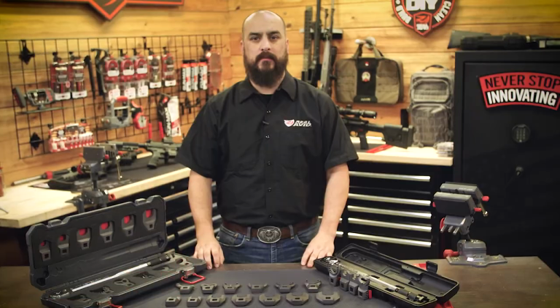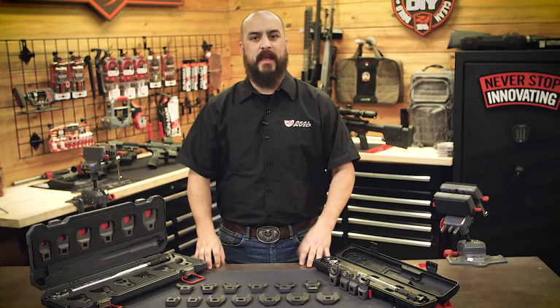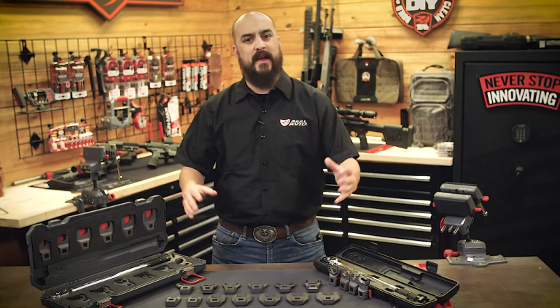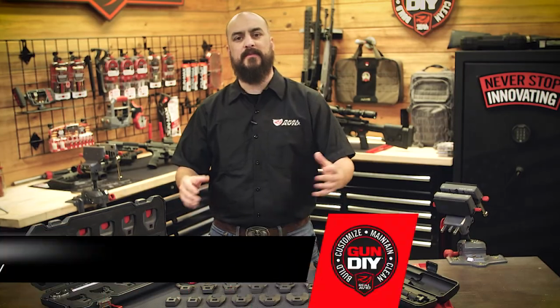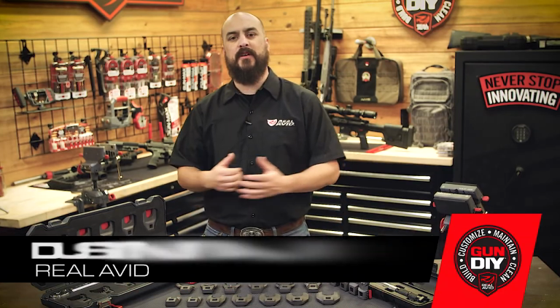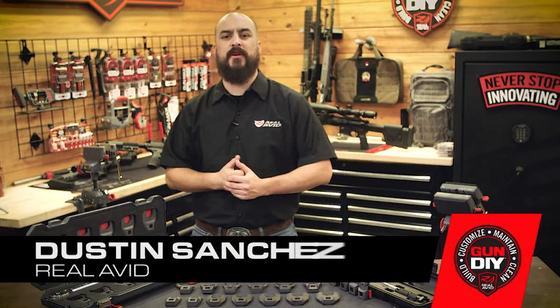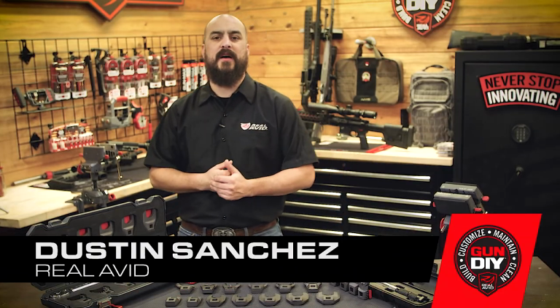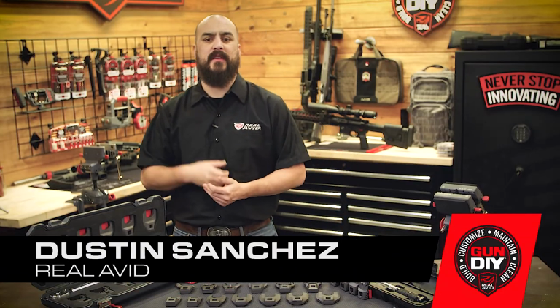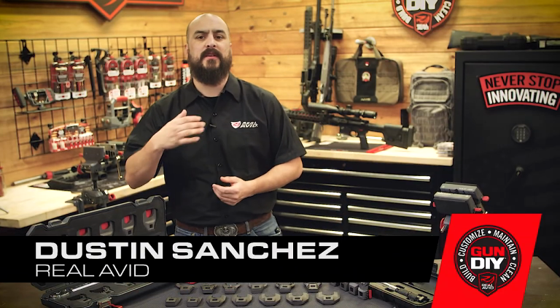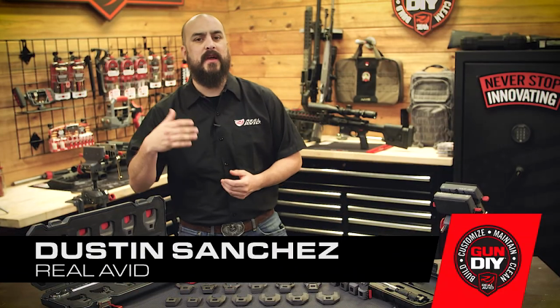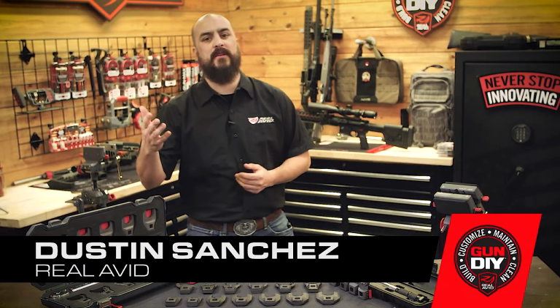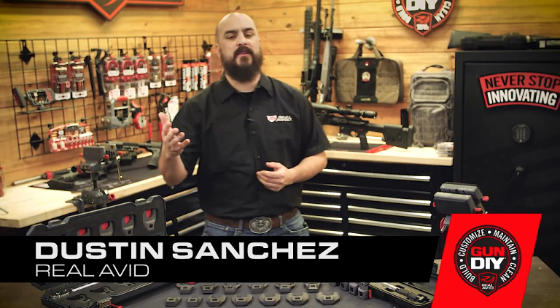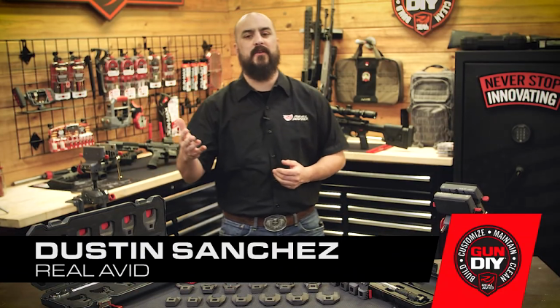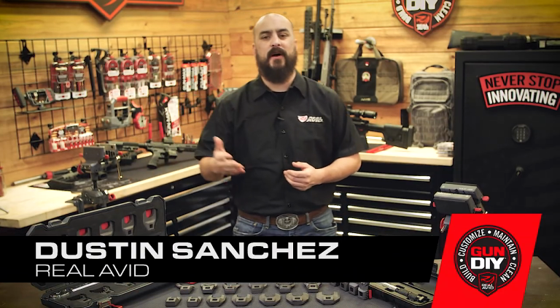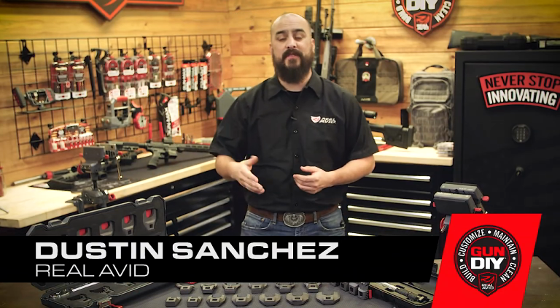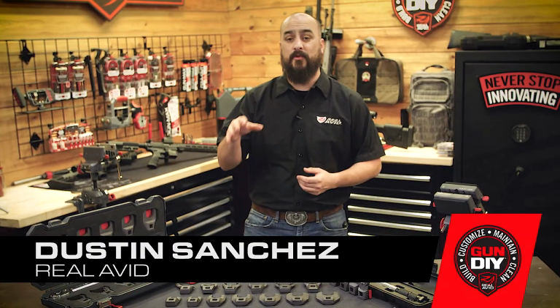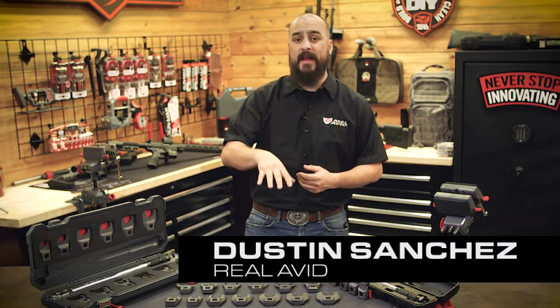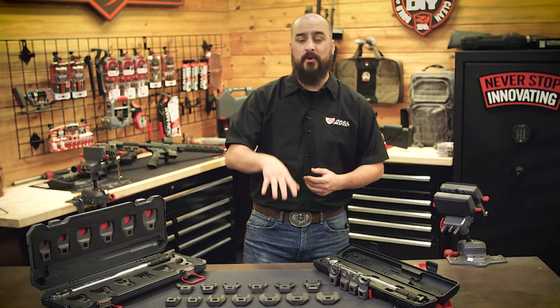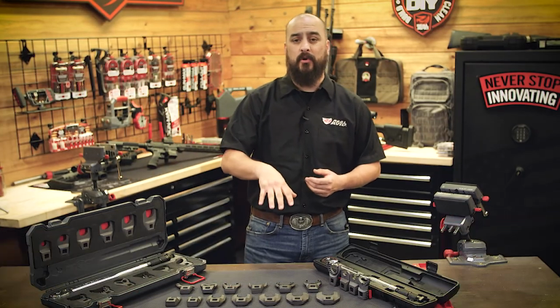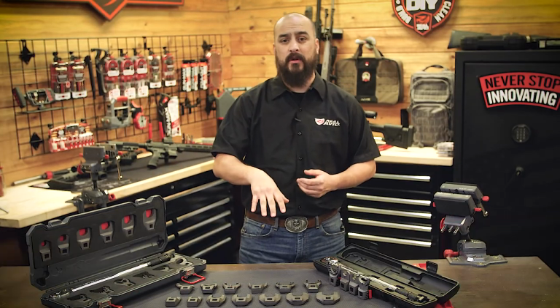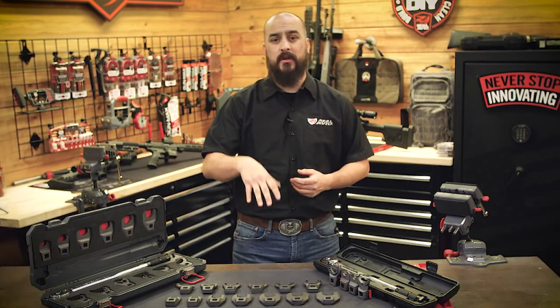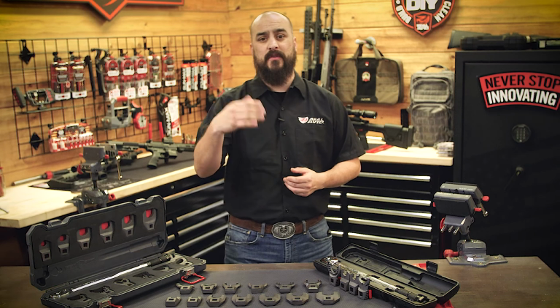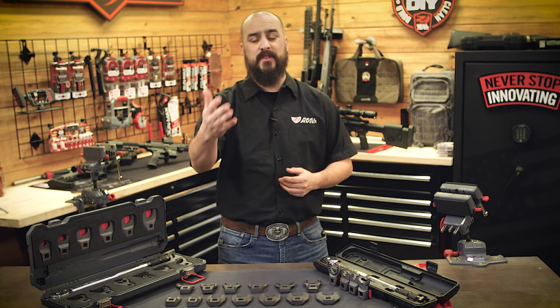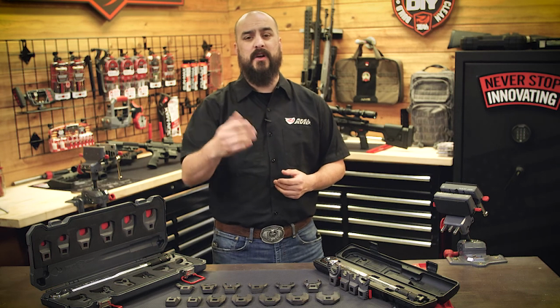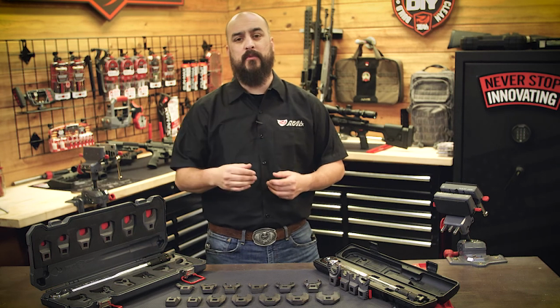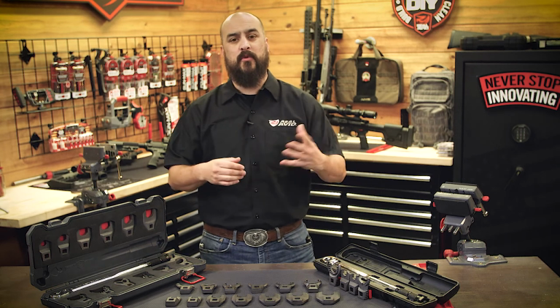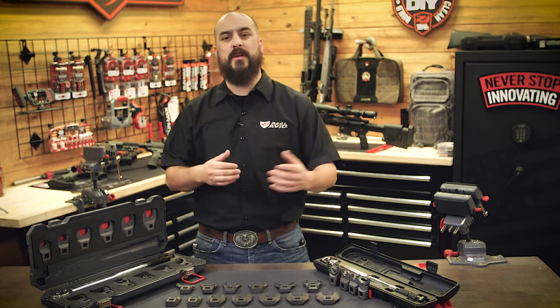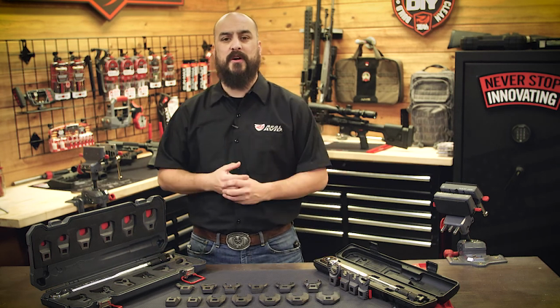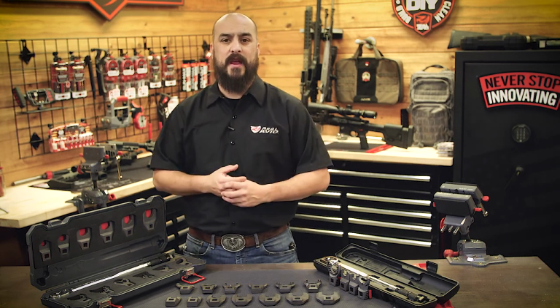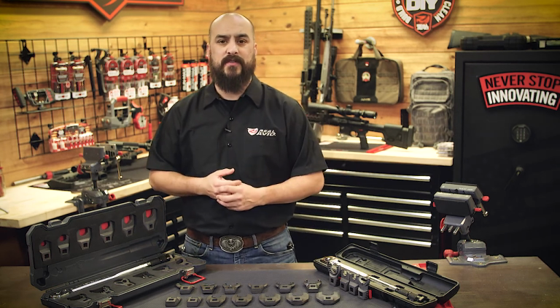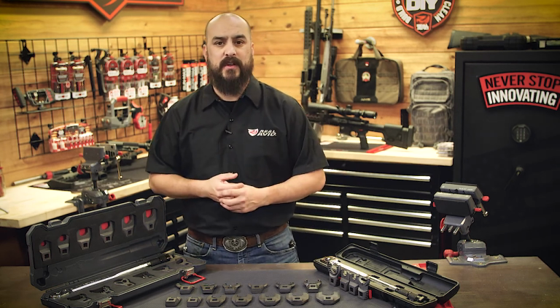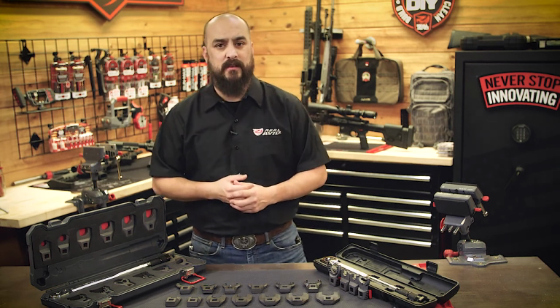Hey guys, I'm Dustin from Real Avid, and today I'm here to talk to you about having the right tool for the job when we're working on our AR-15s.